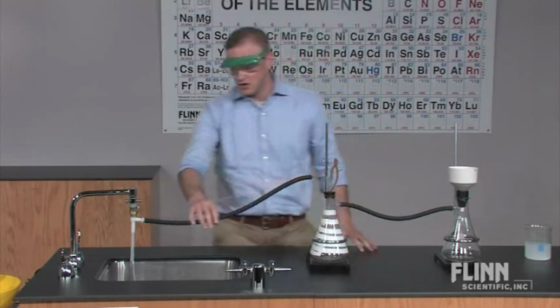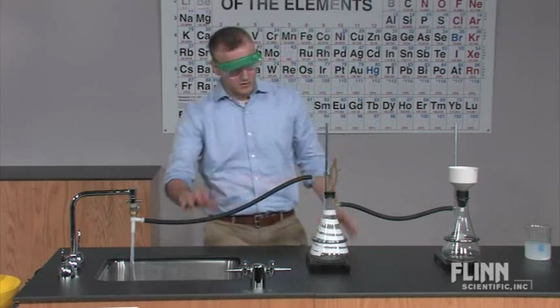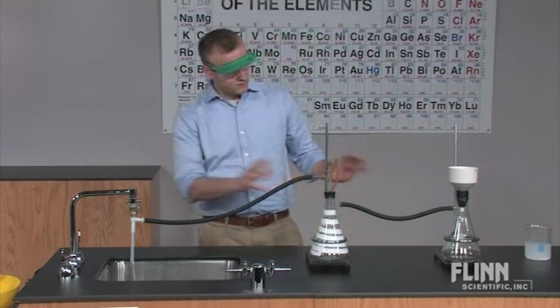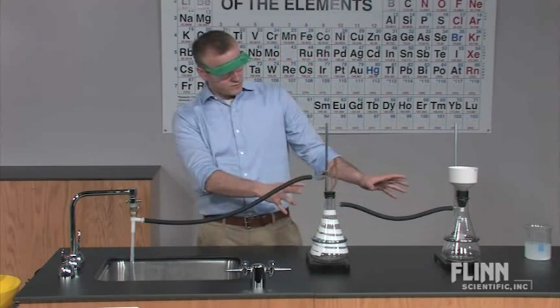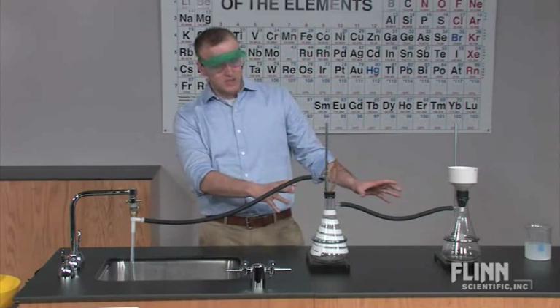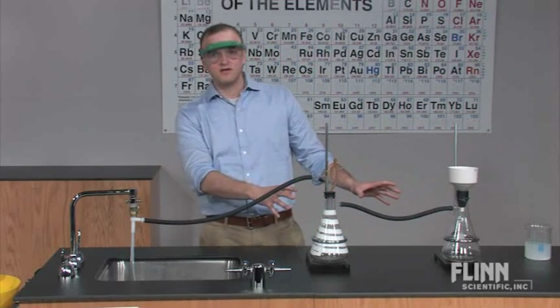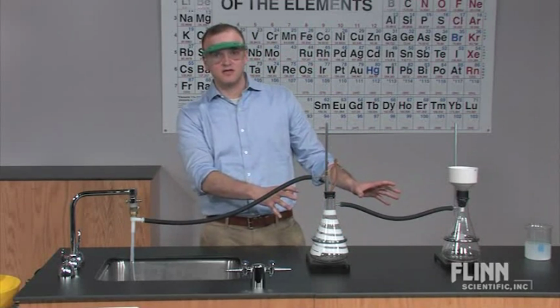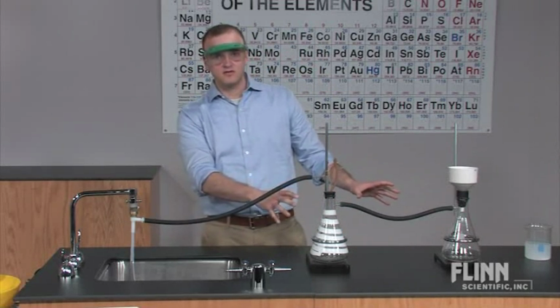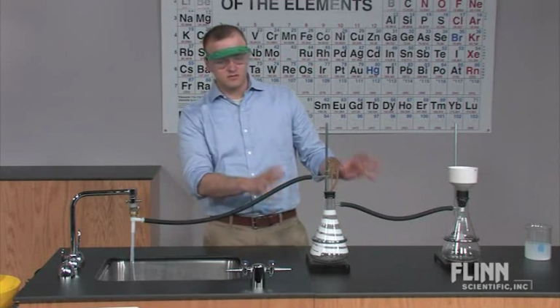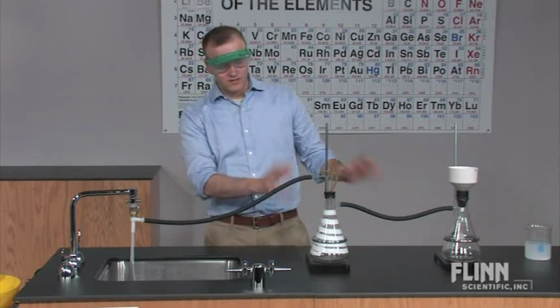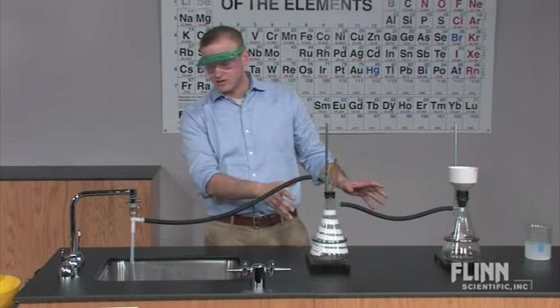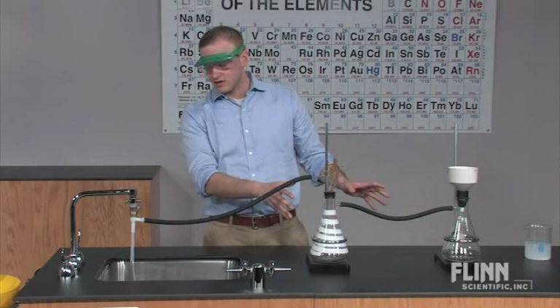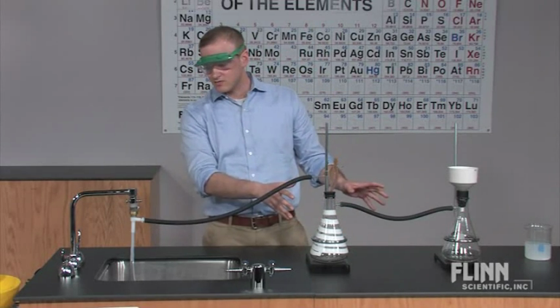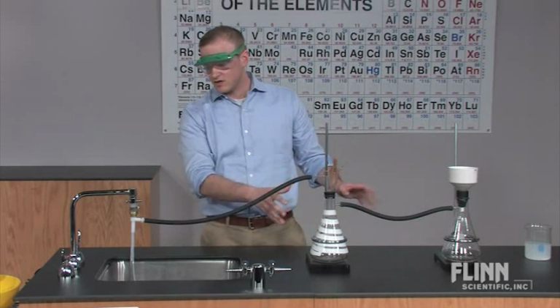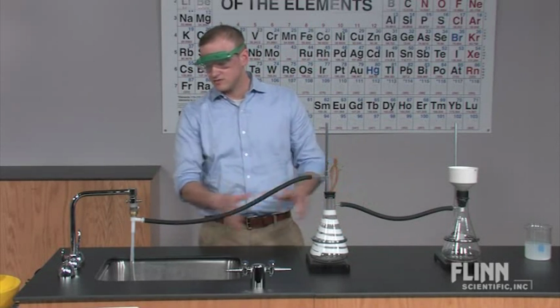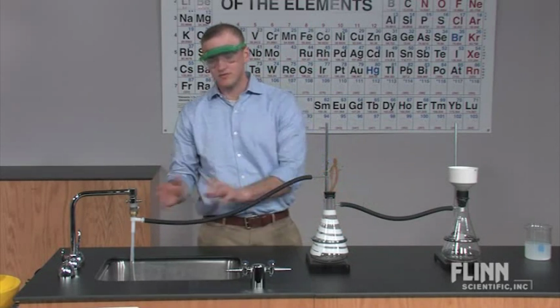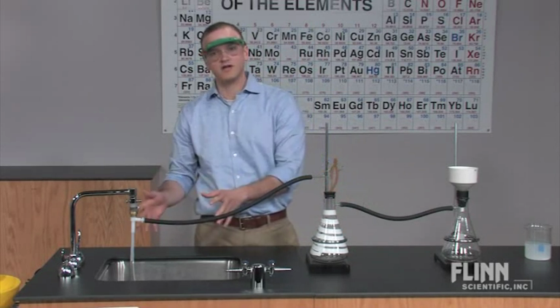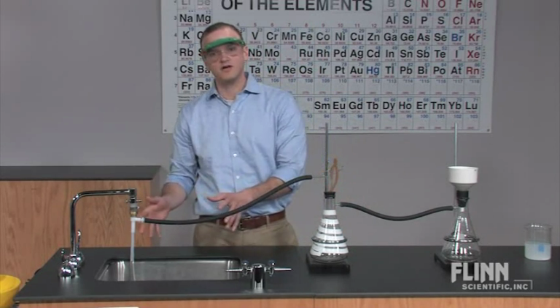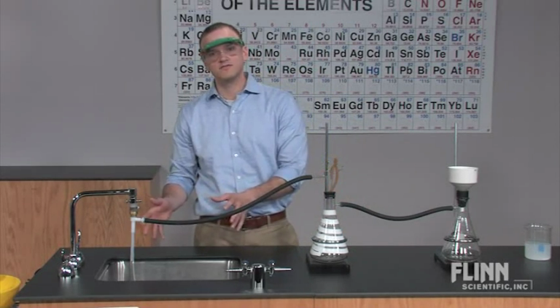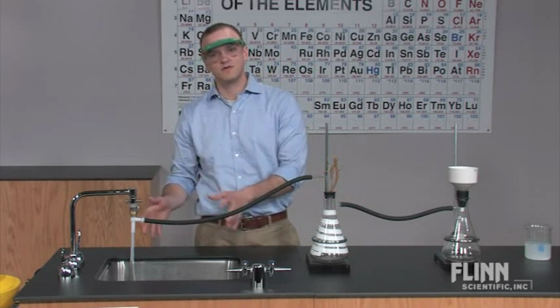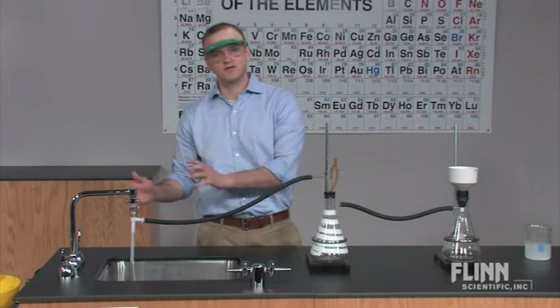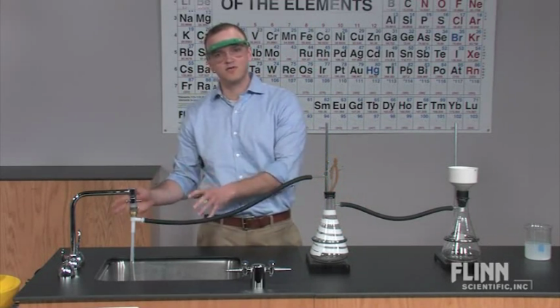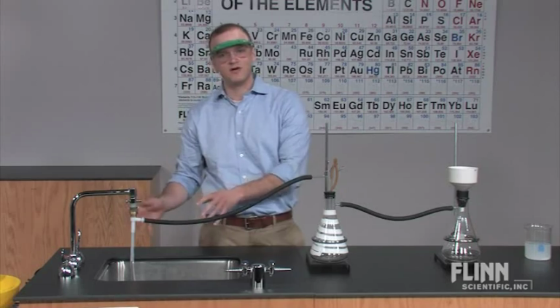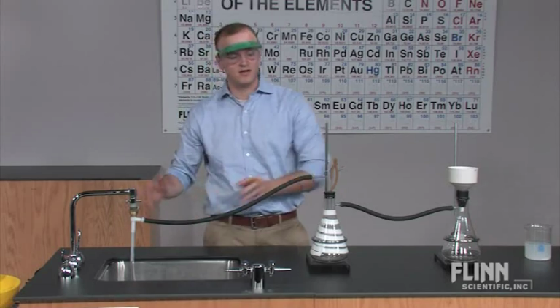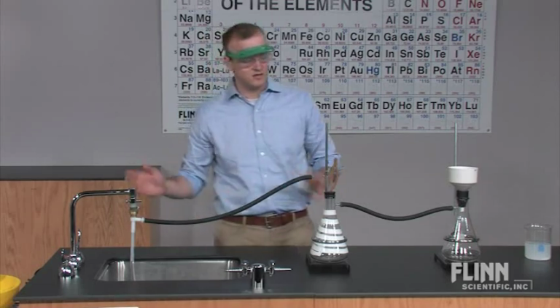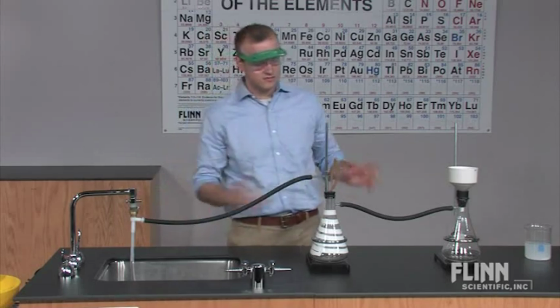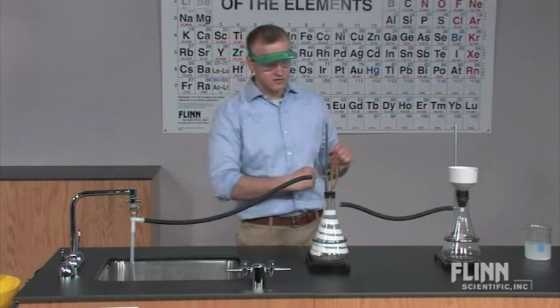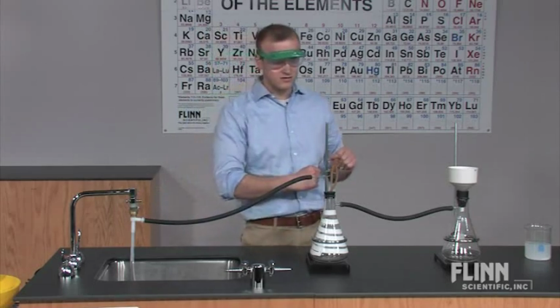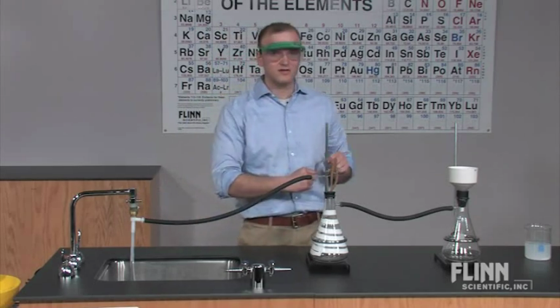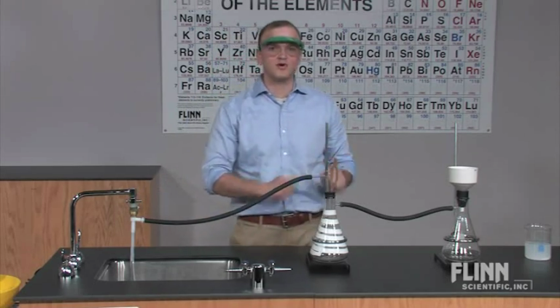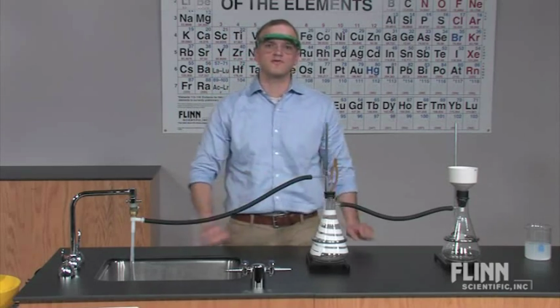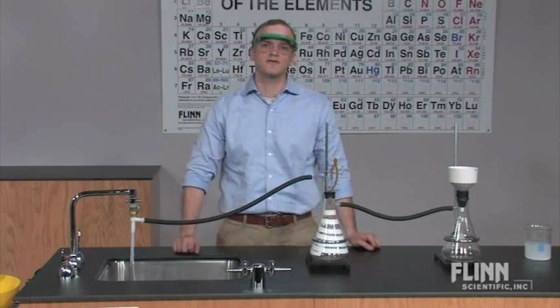Once you've checked all seals and everything is connected well, you're ready to go. You can turn the water on and start that partial vacuum.